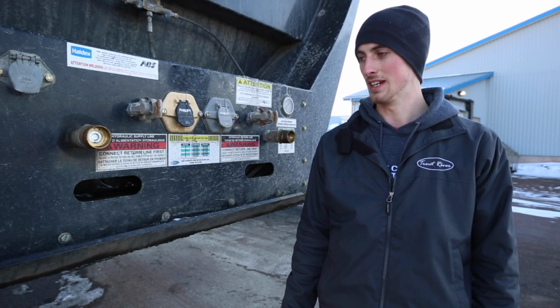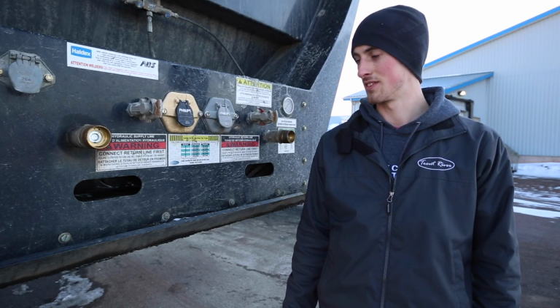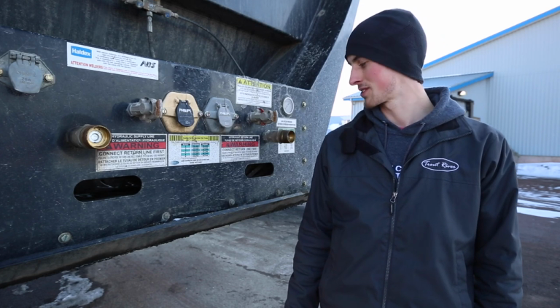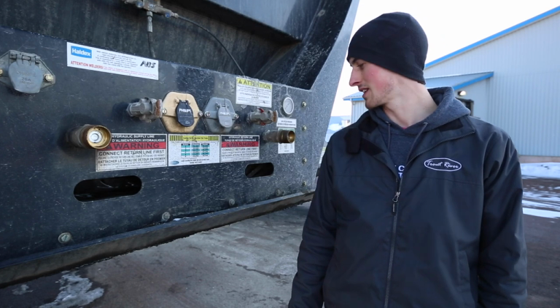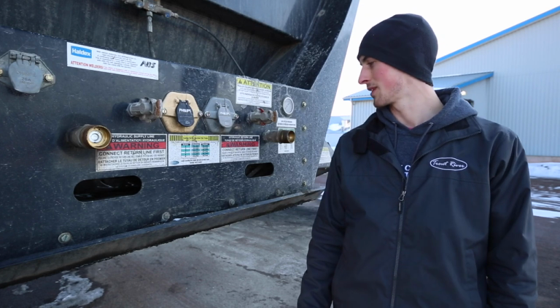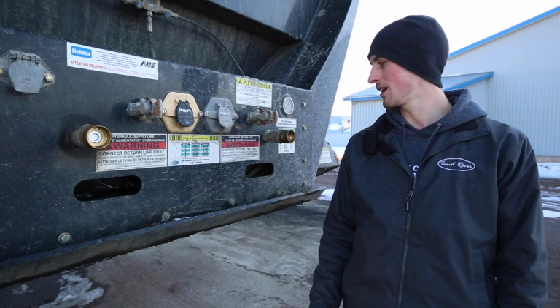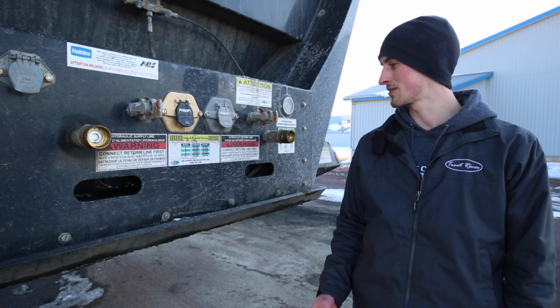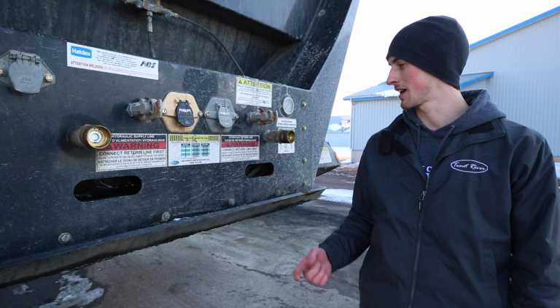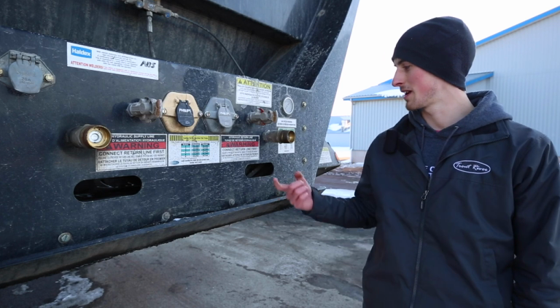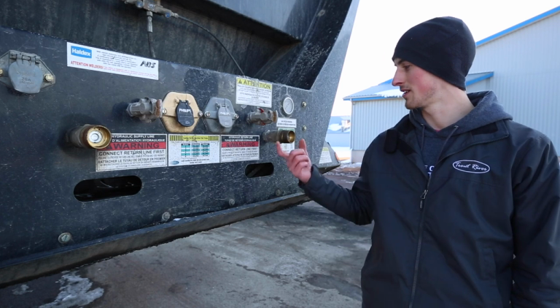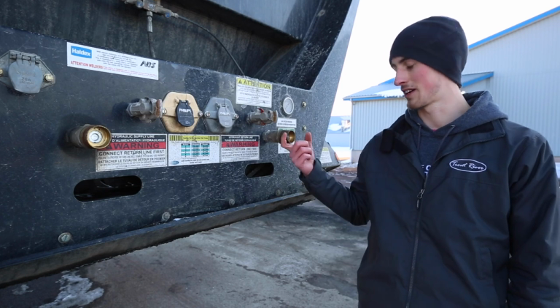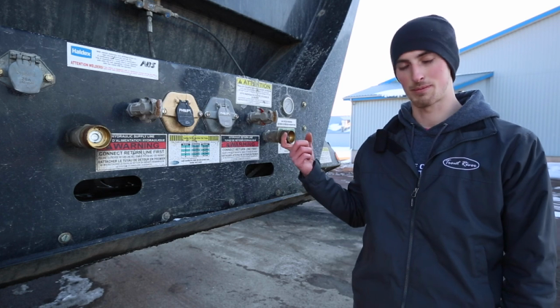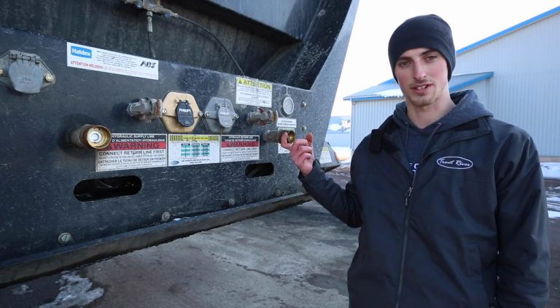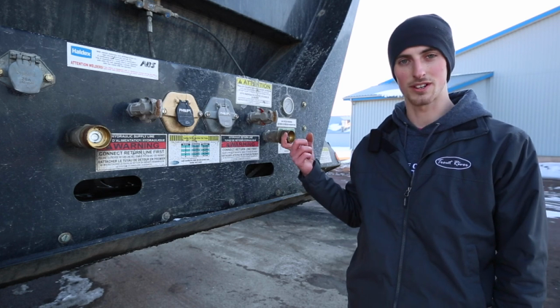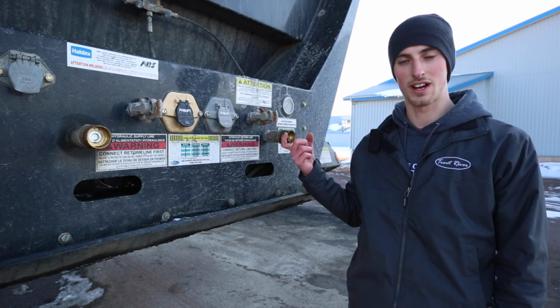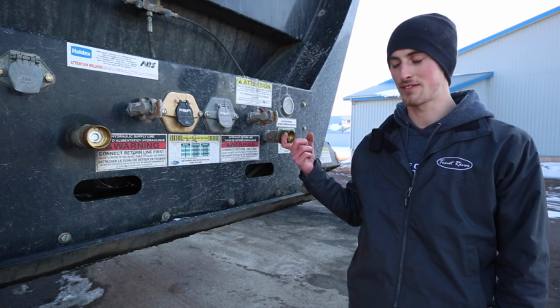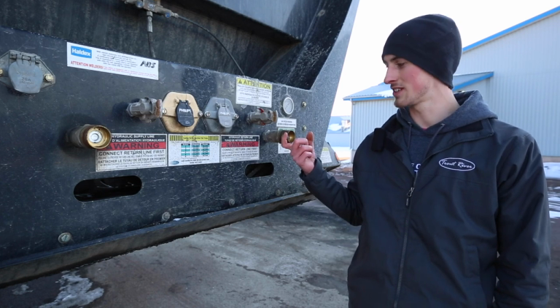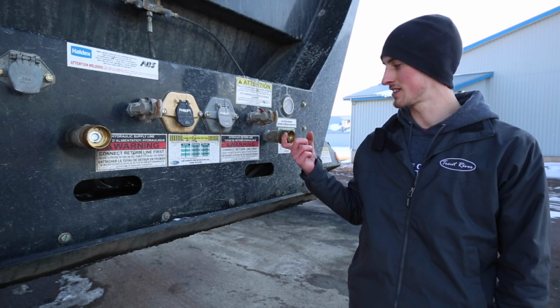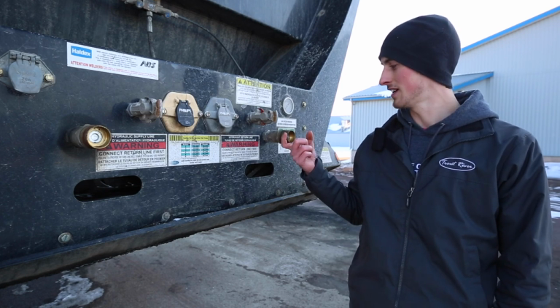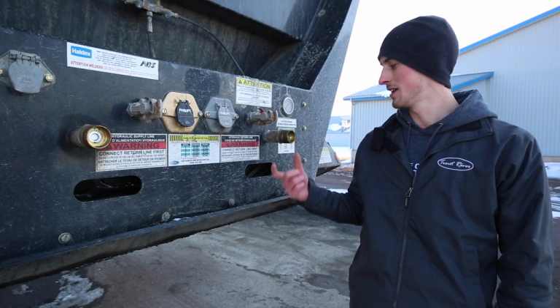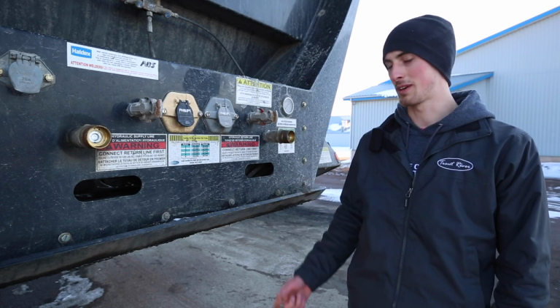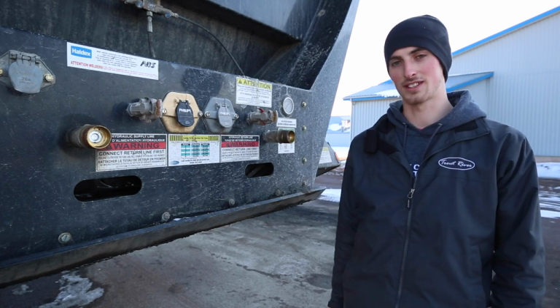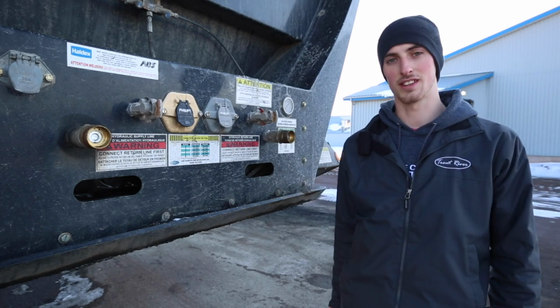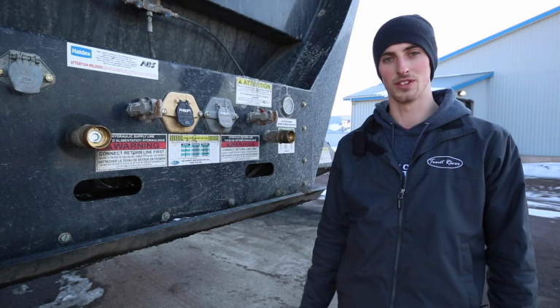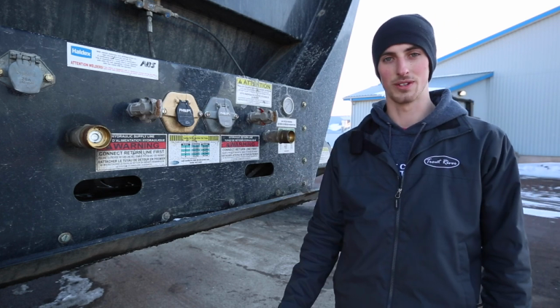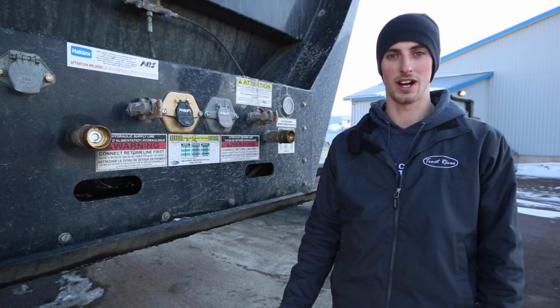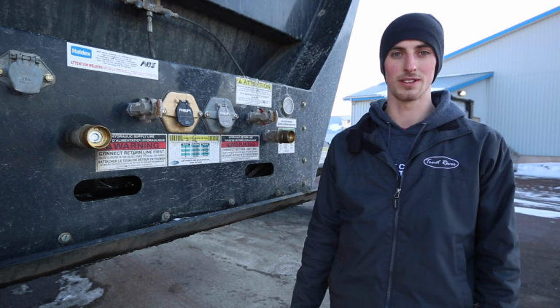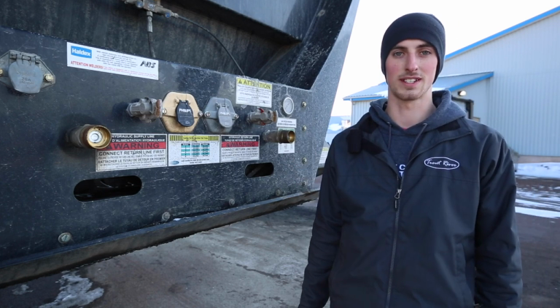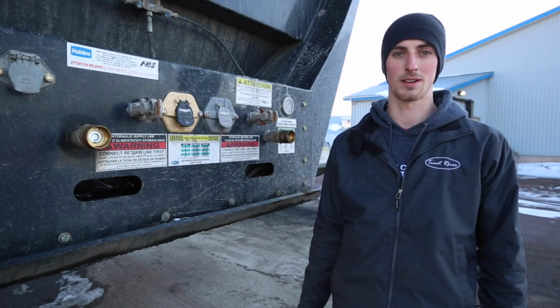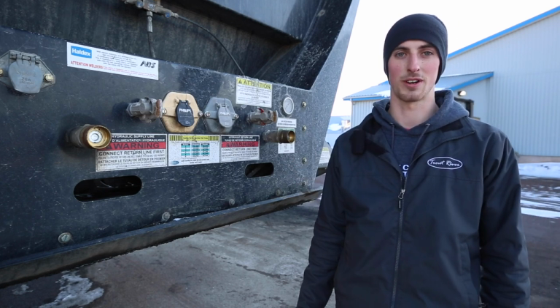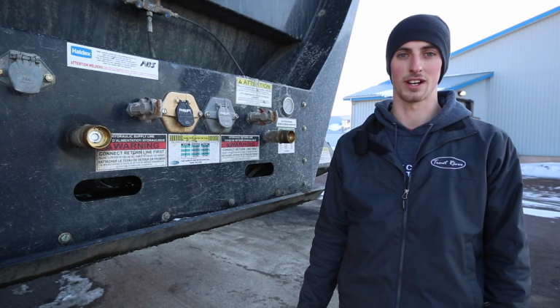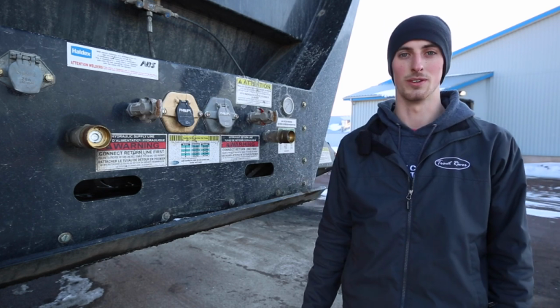For this reason we always recommend hooking up the return line first, because then the fluid always has somewhere to go.